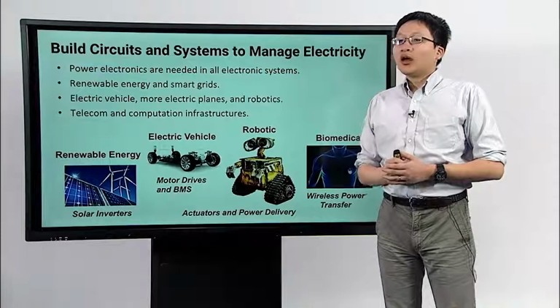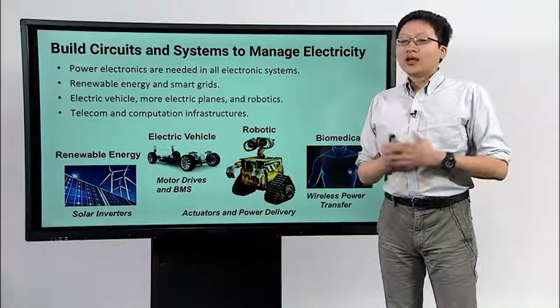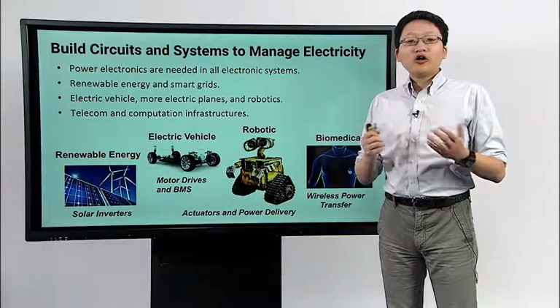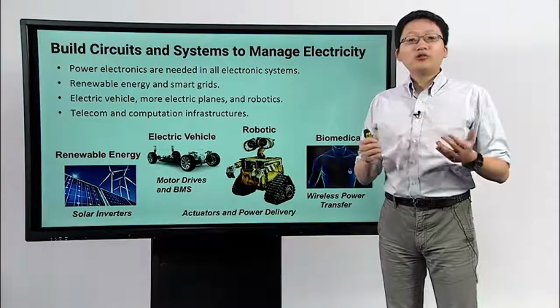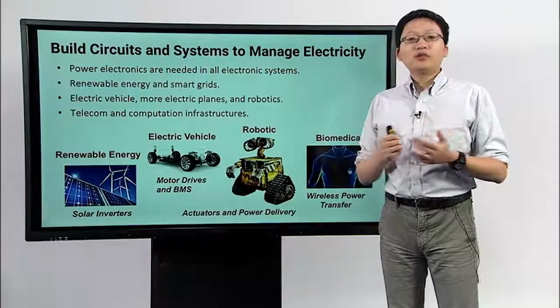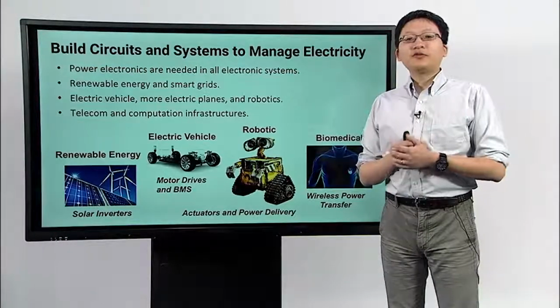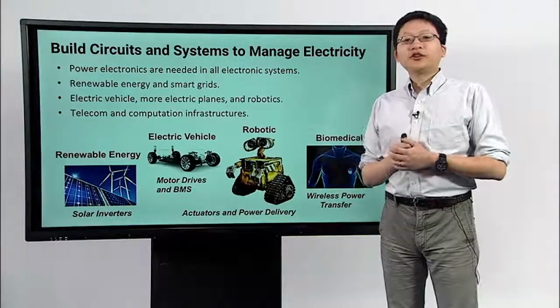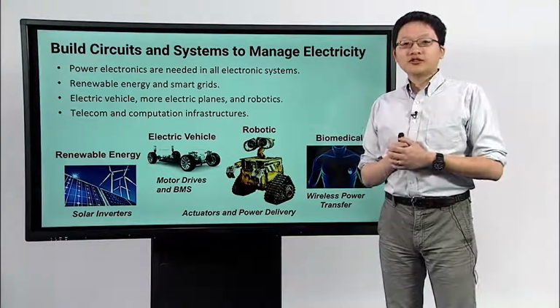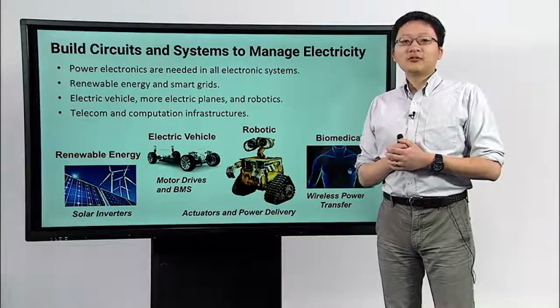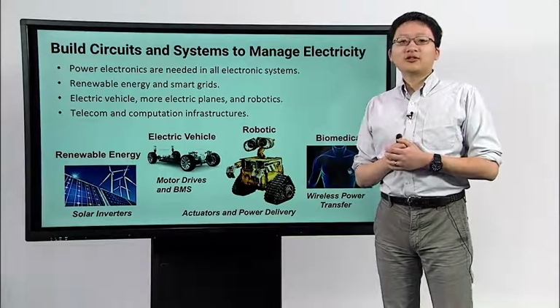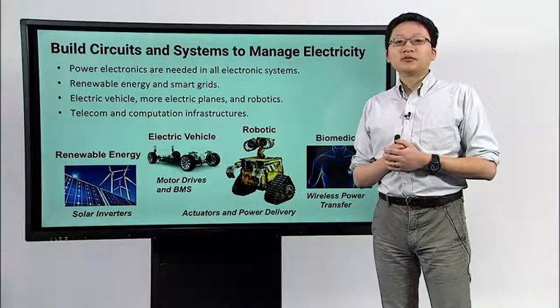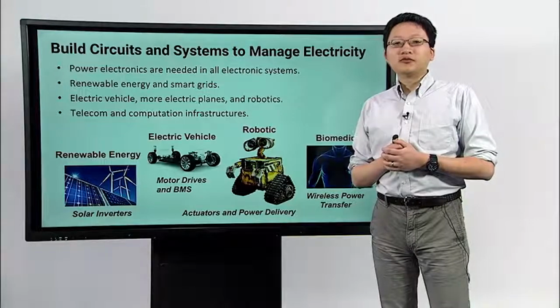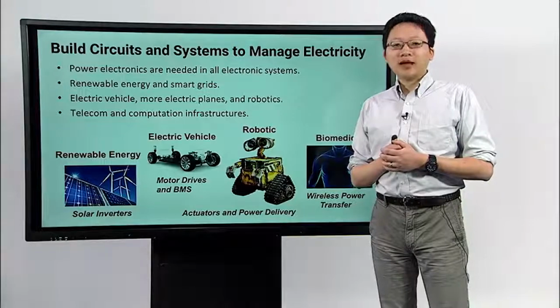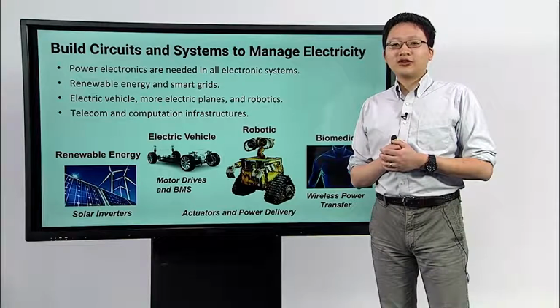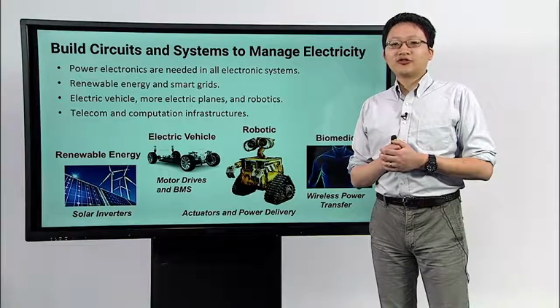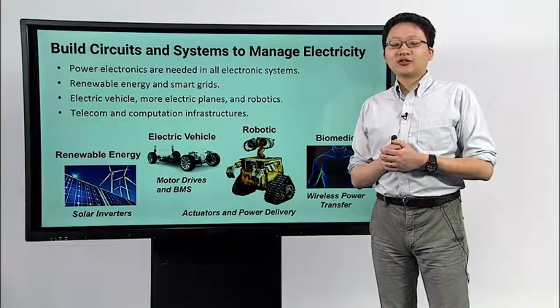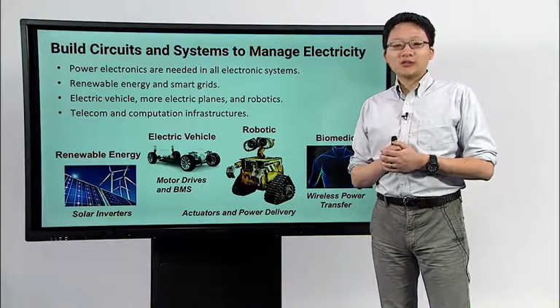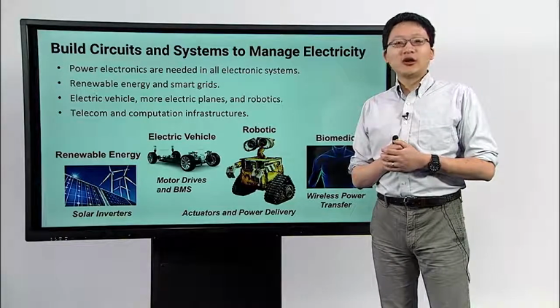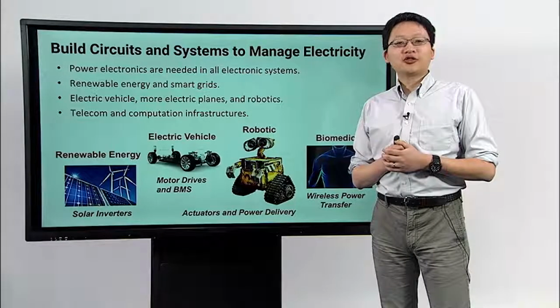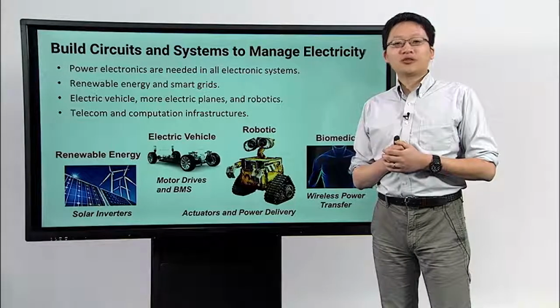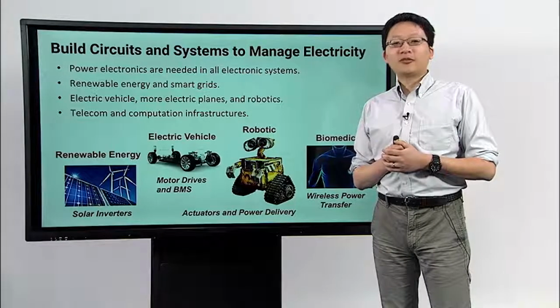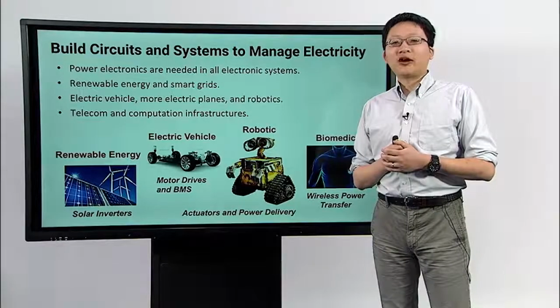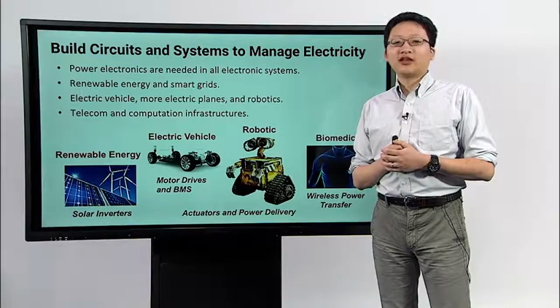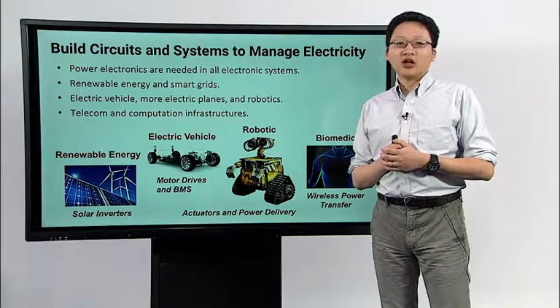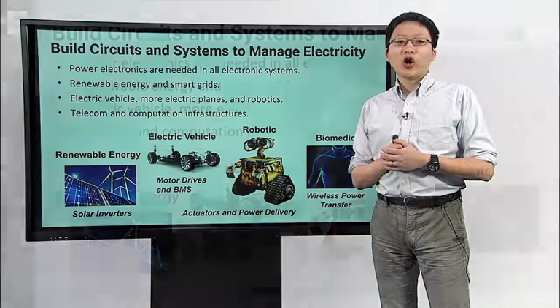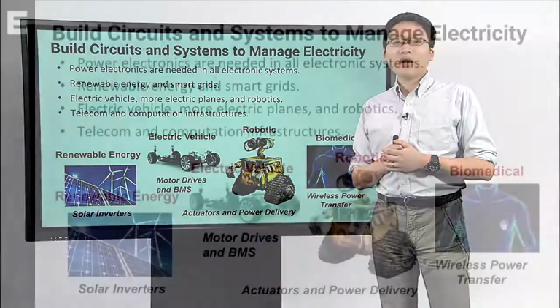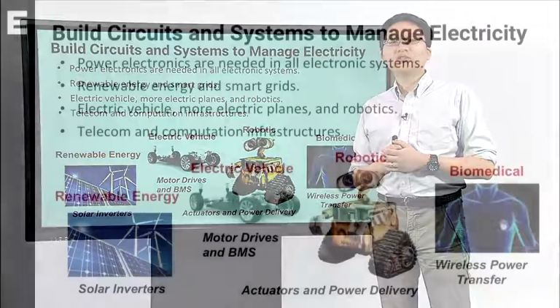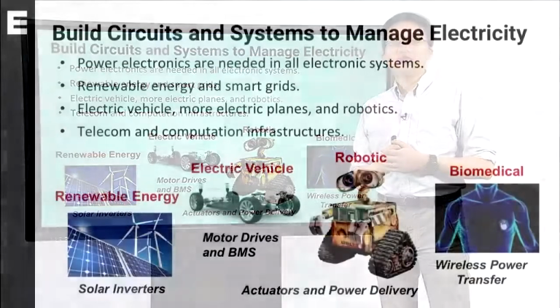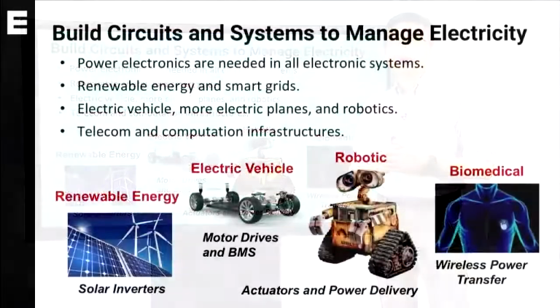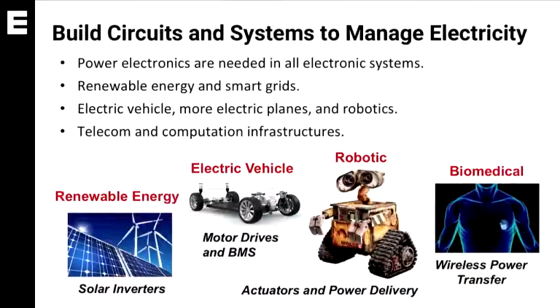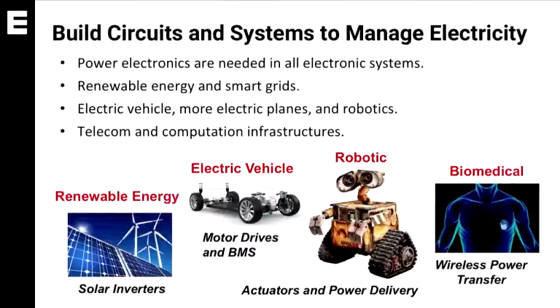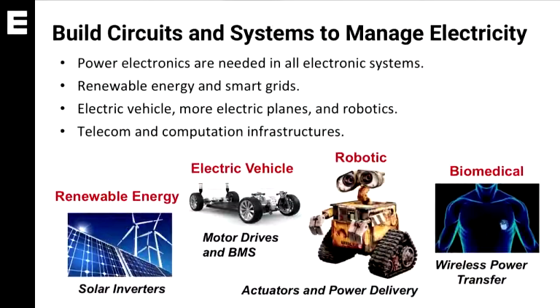In our group we build circuit and systems to manage electricity. Power electronics can be found in all kinds of electronic systems.